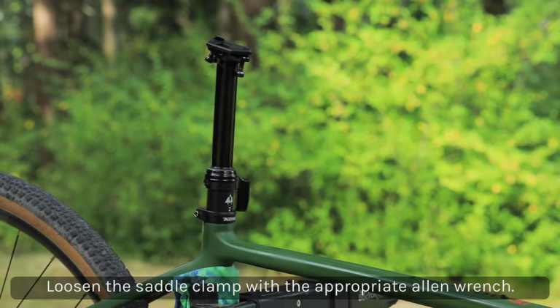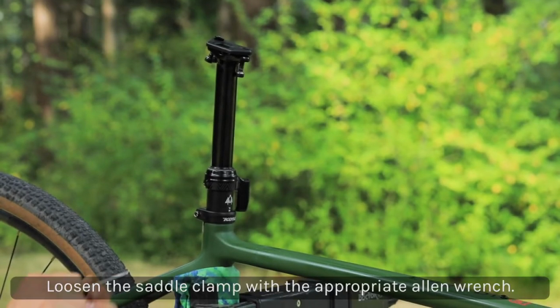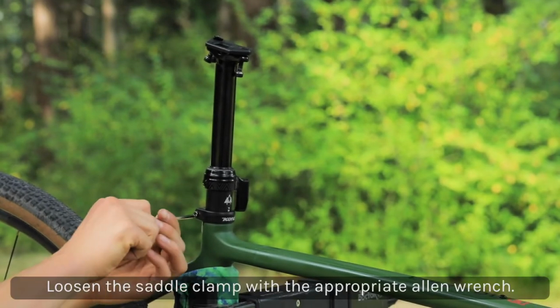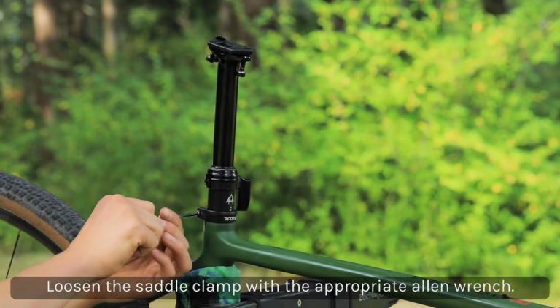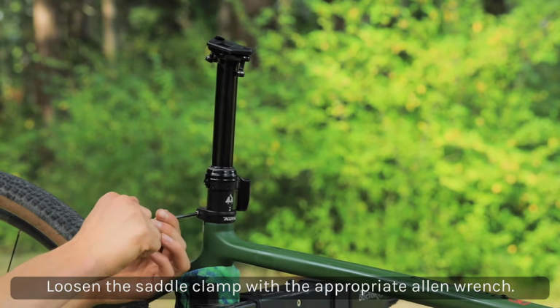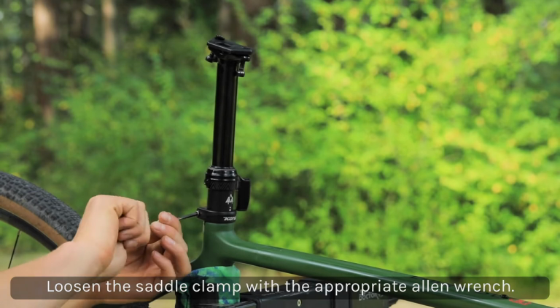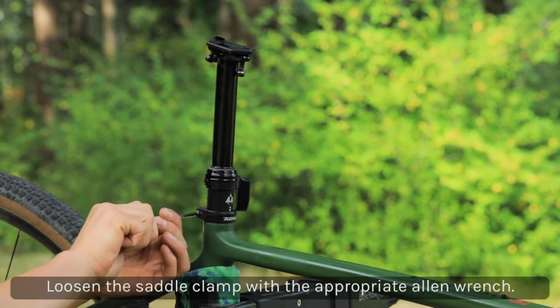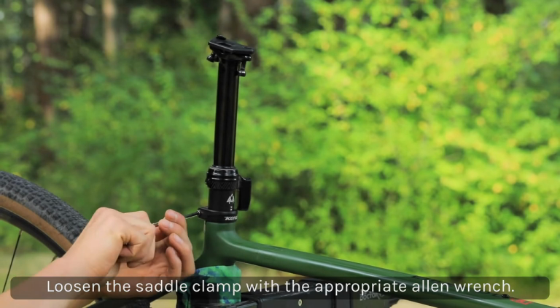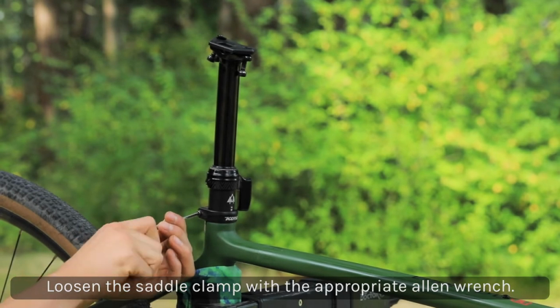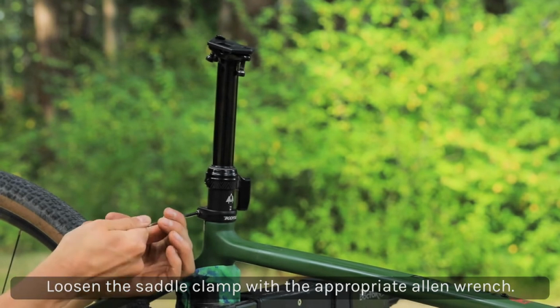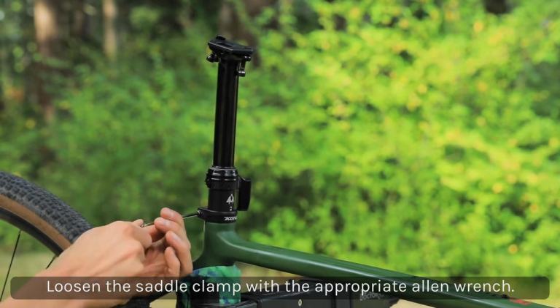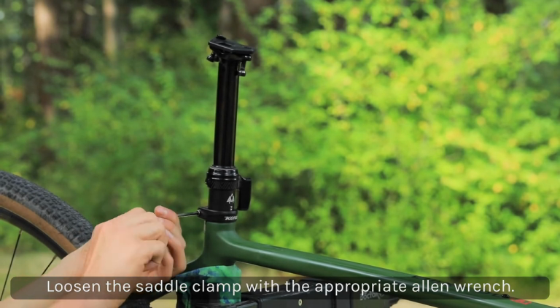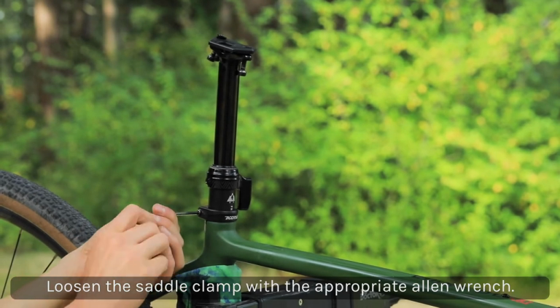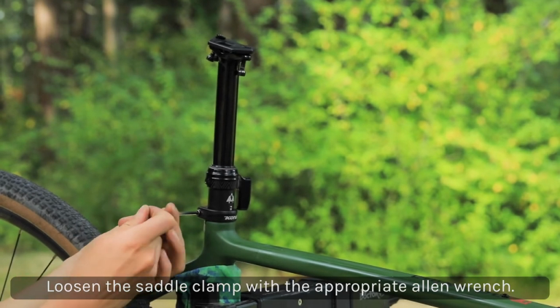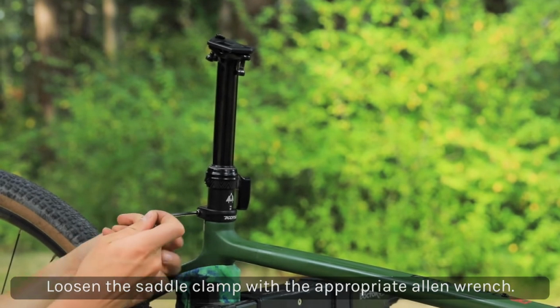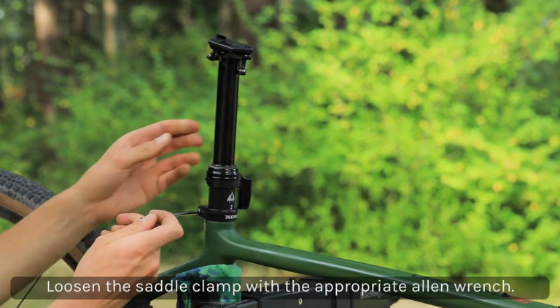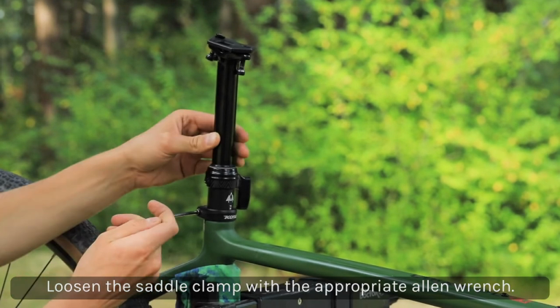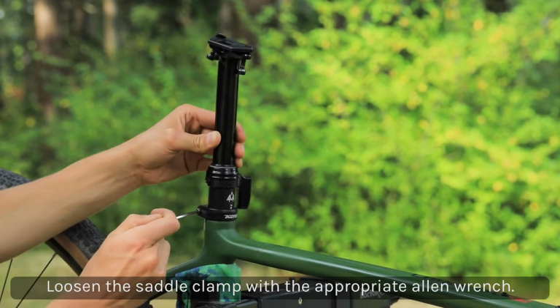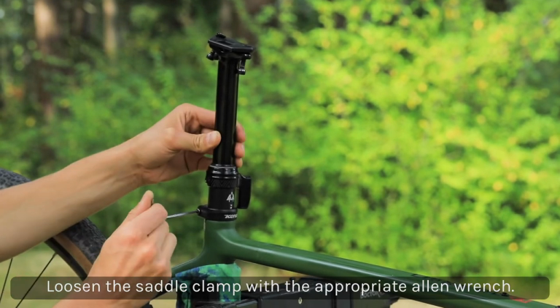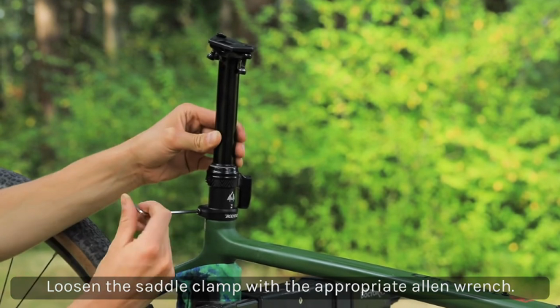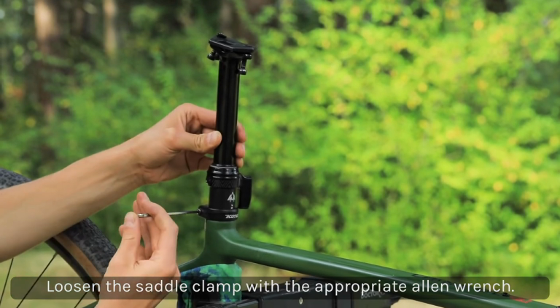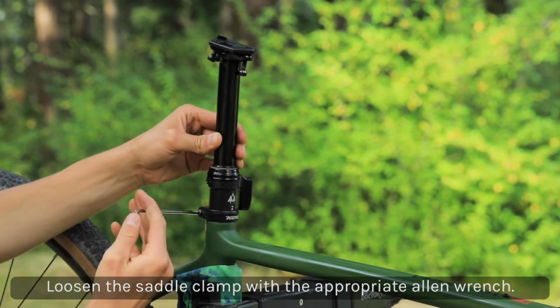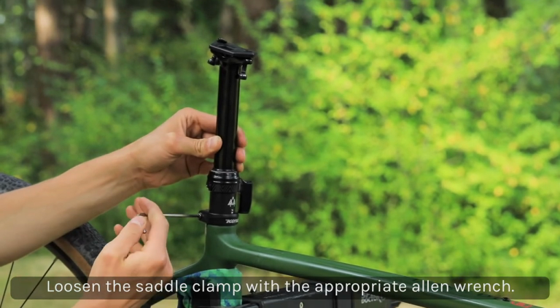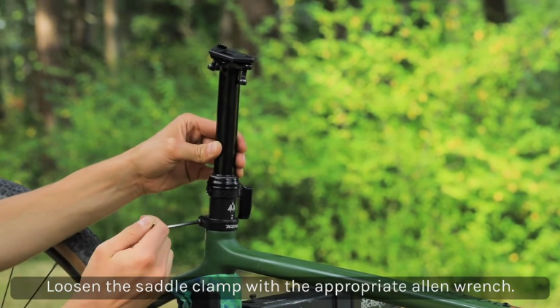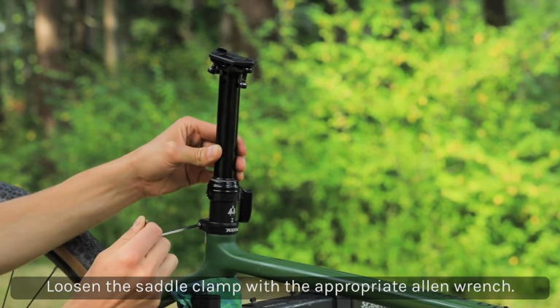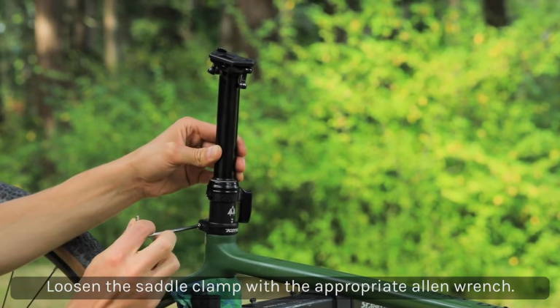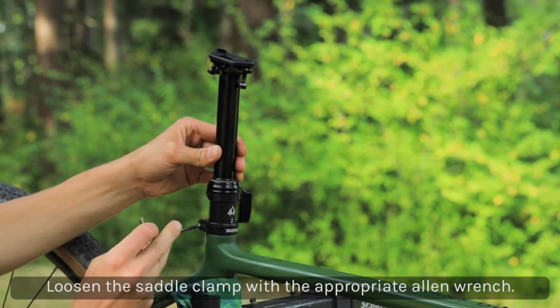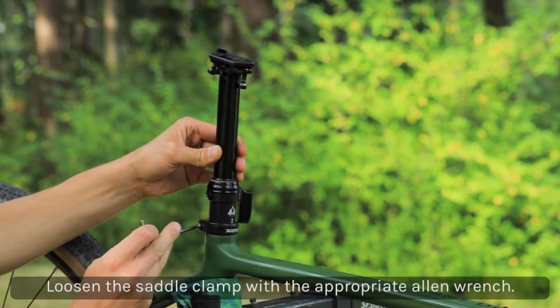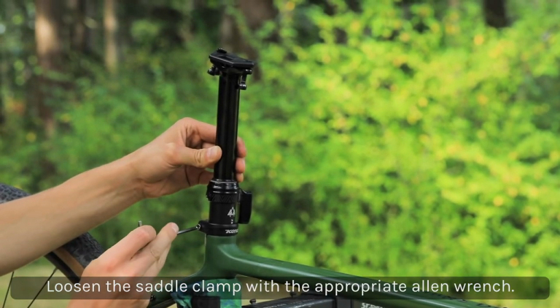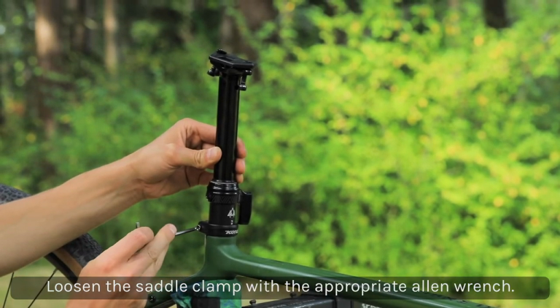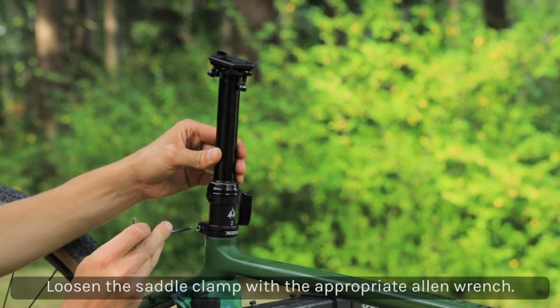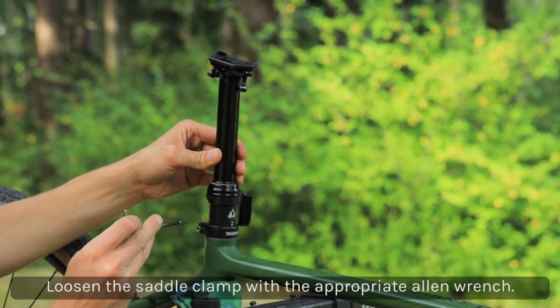Loosen the saddle clamp with a 5mm Allen wrench or the appropriate size tool, then pull the dropper post out of the frame.